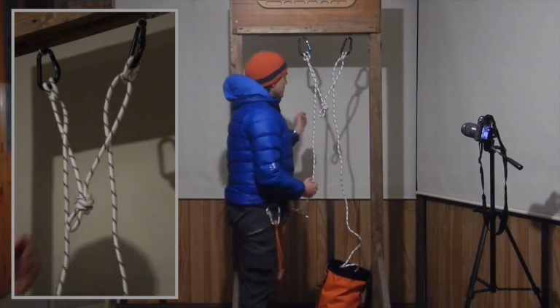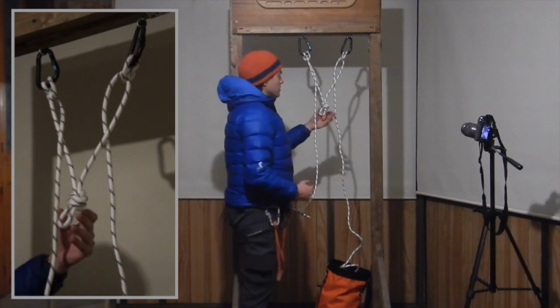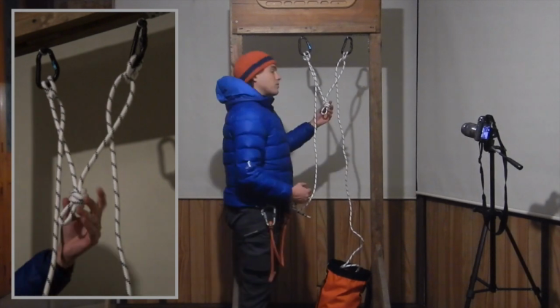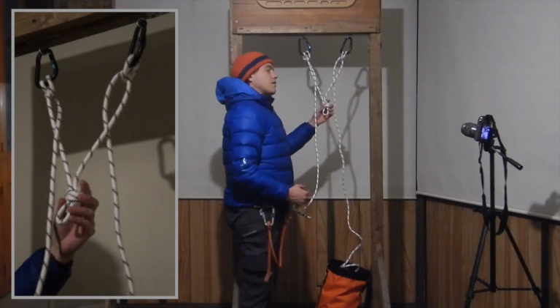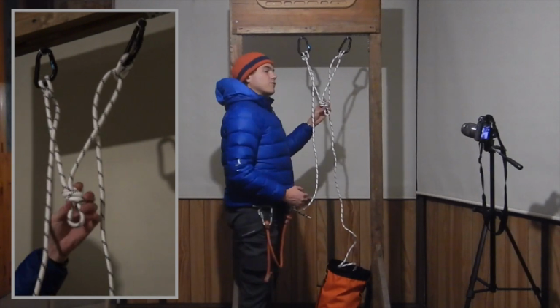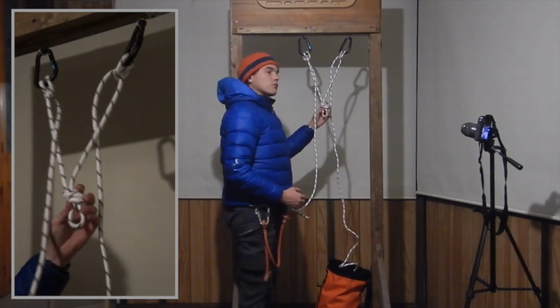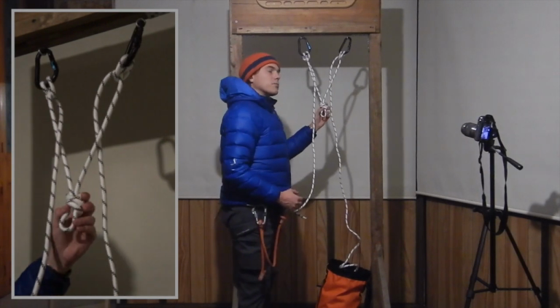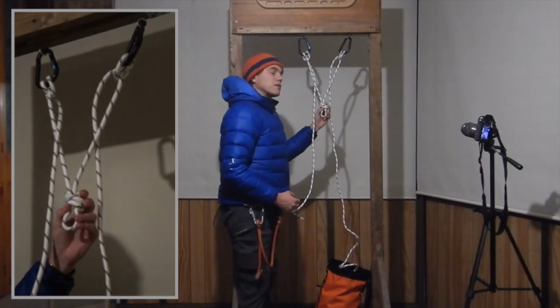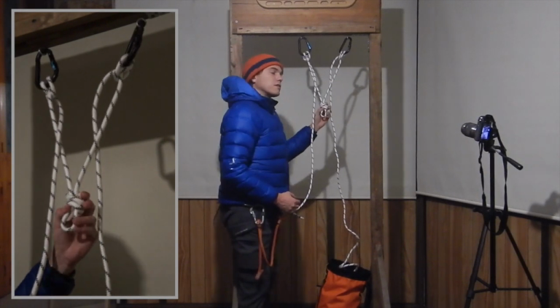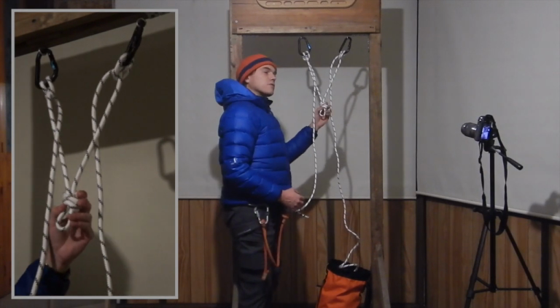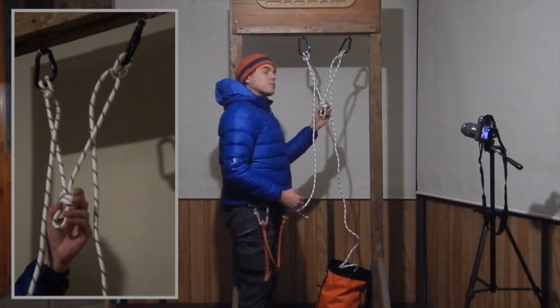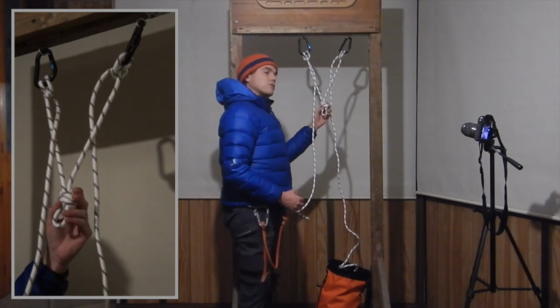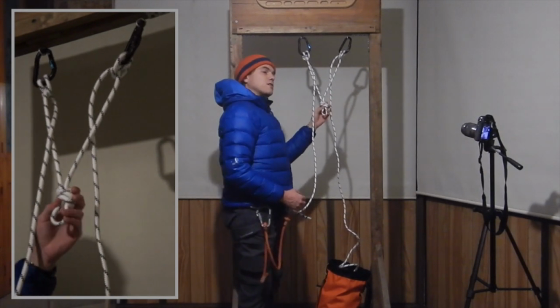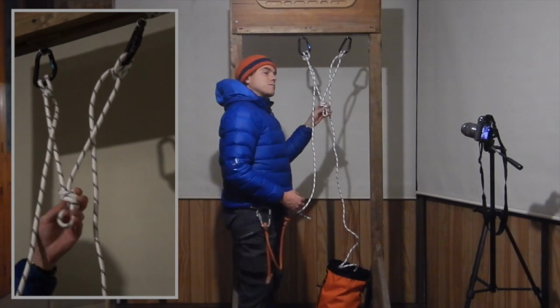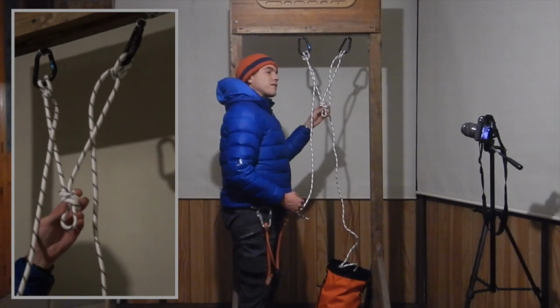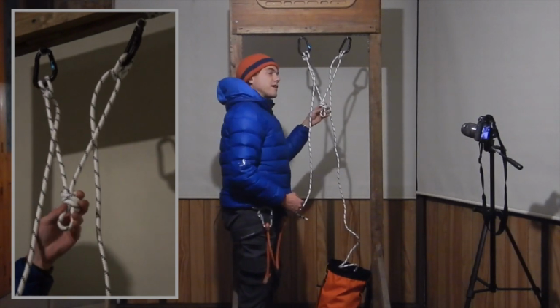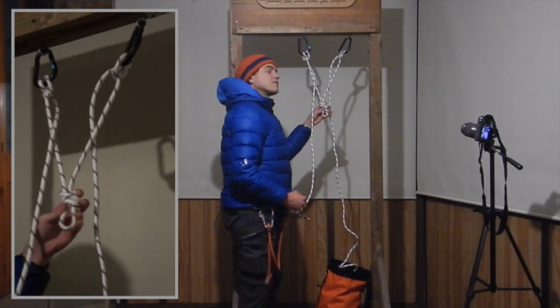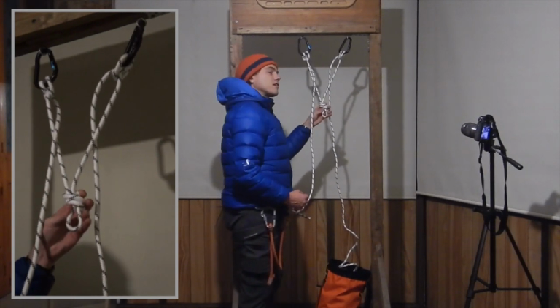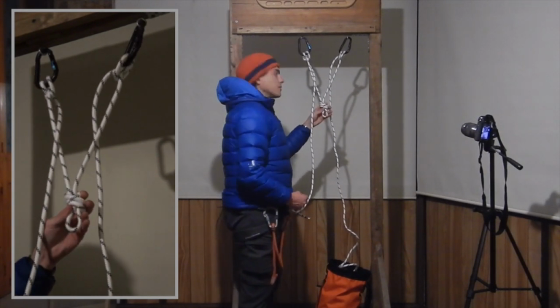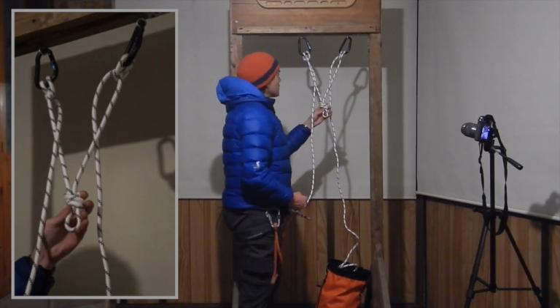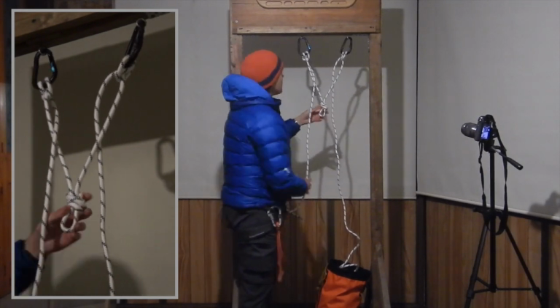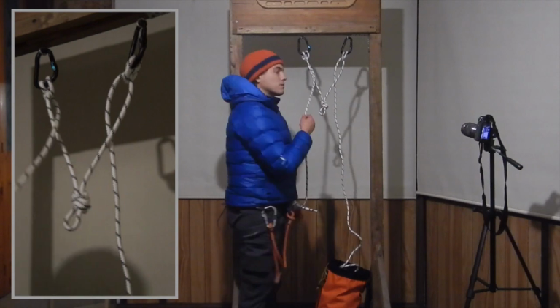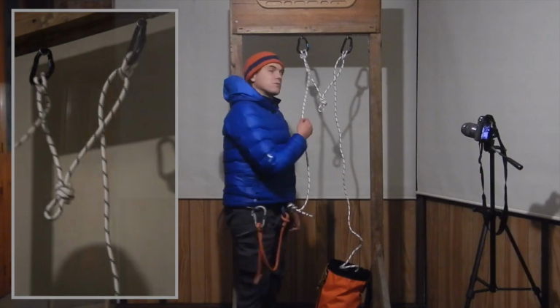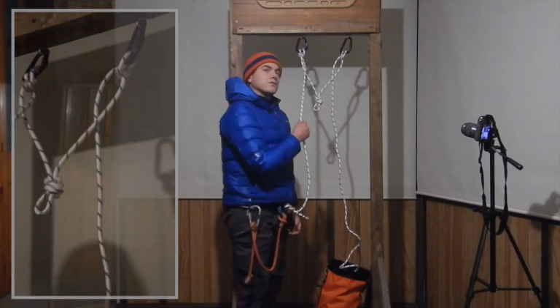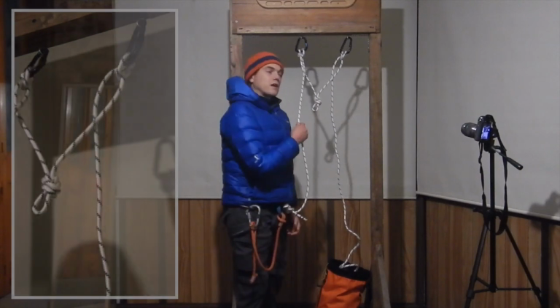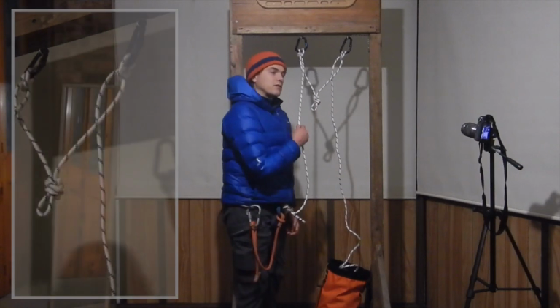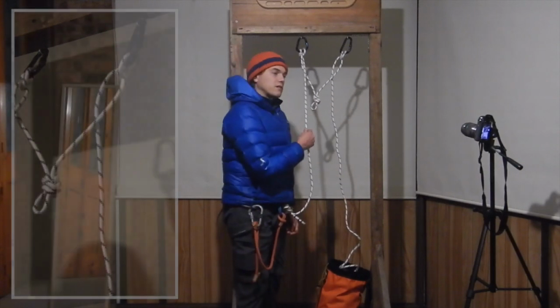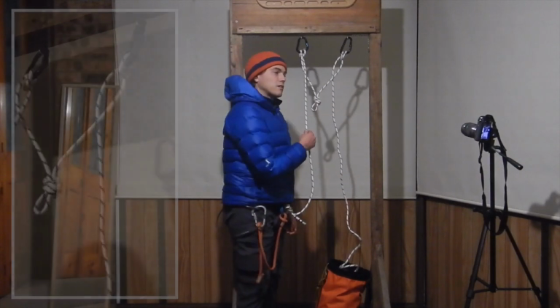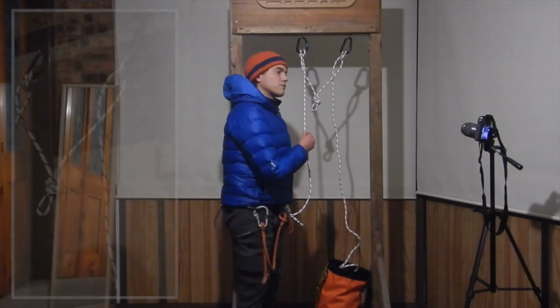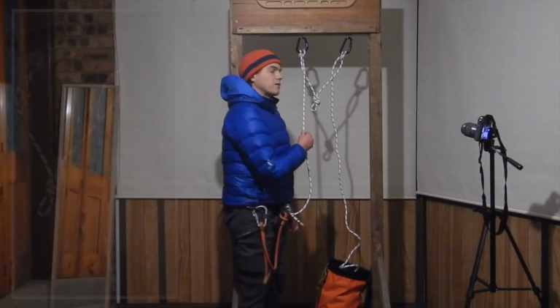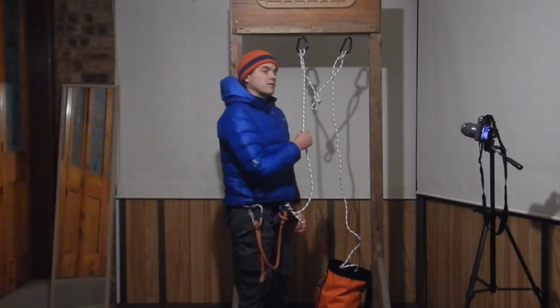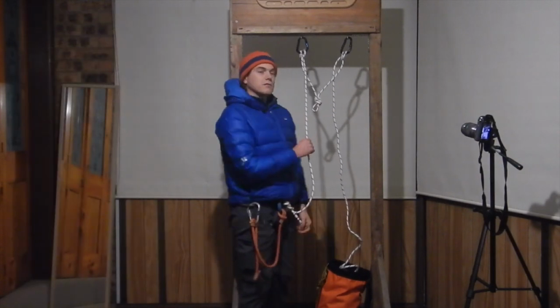So now we have a focal point from which we can belay our second, and we also have a tether for ourselves.